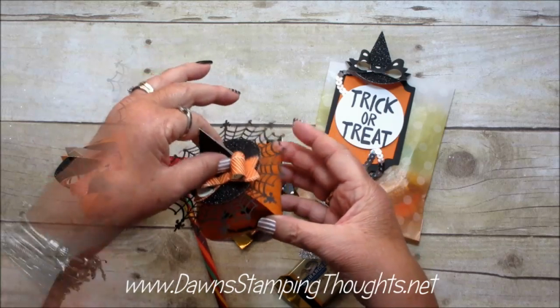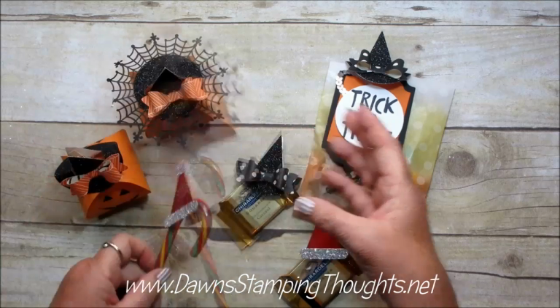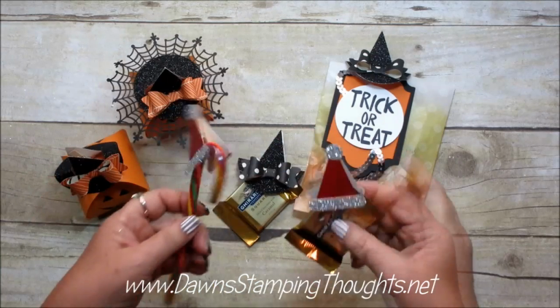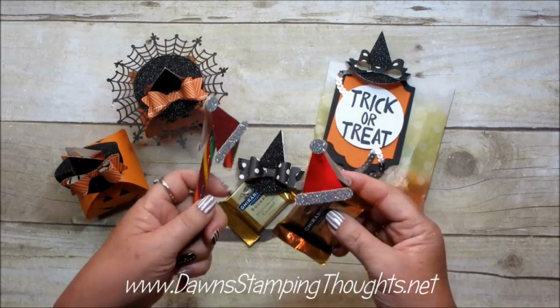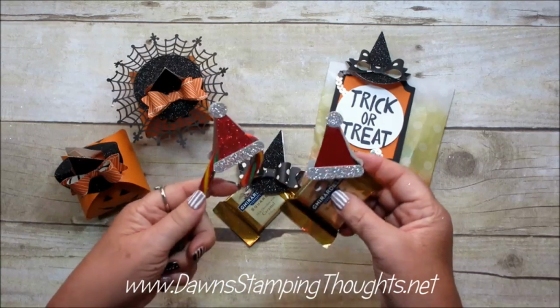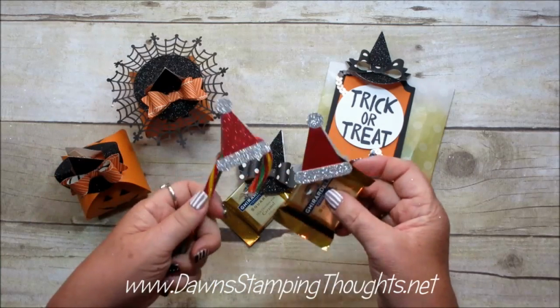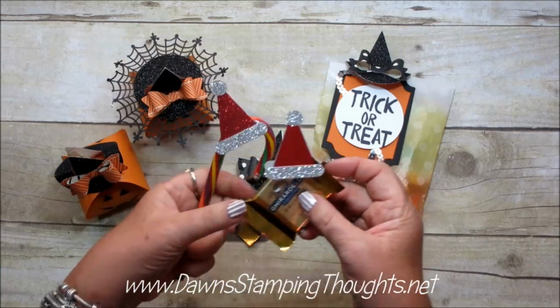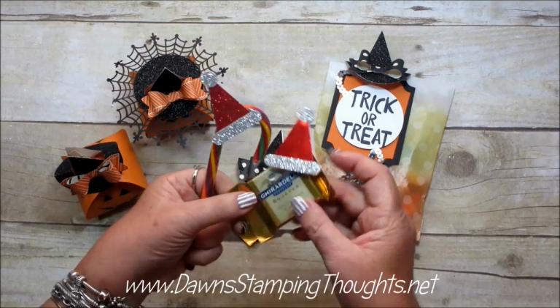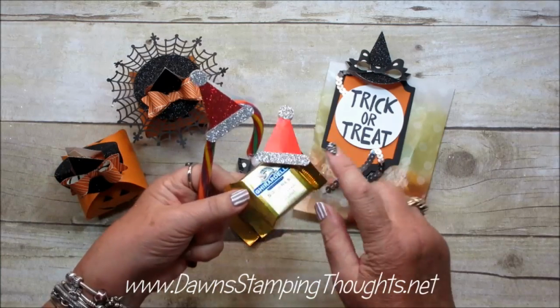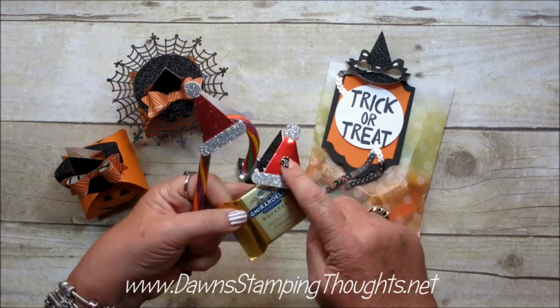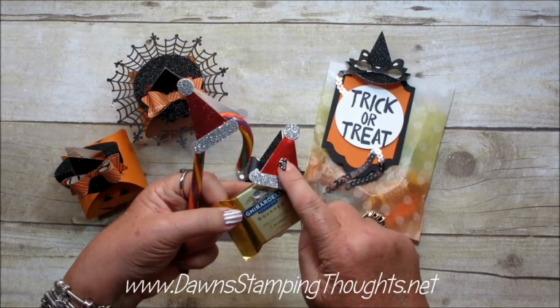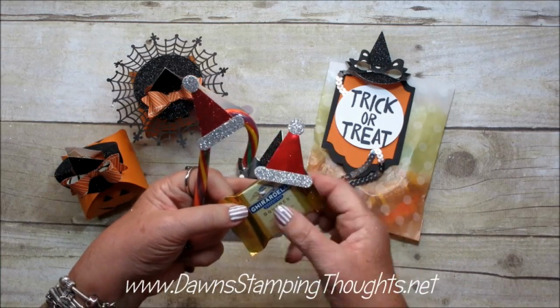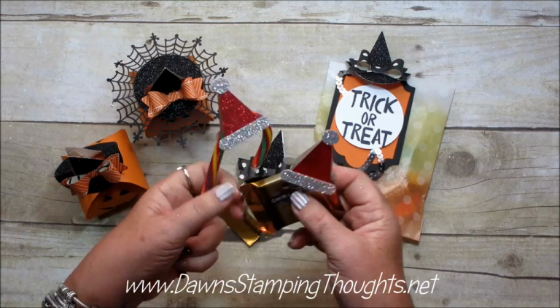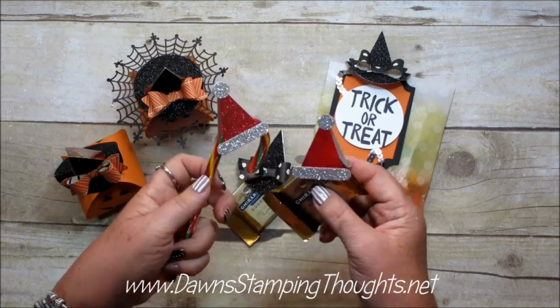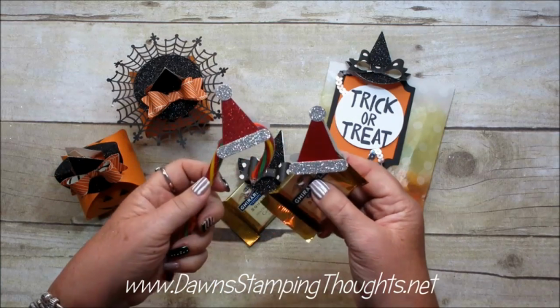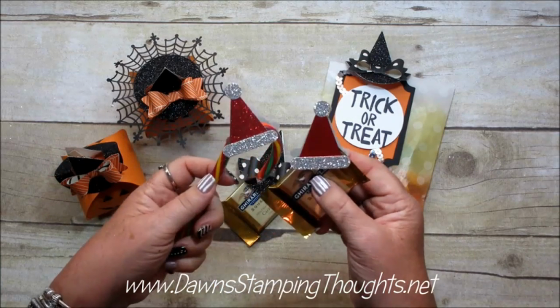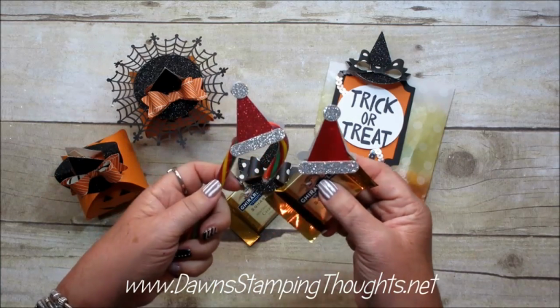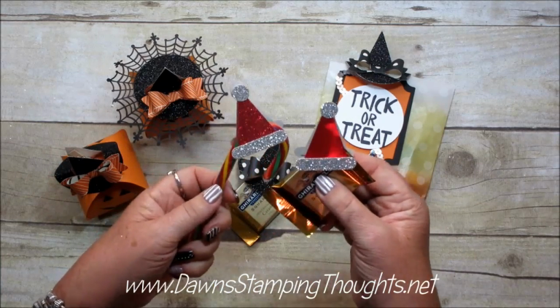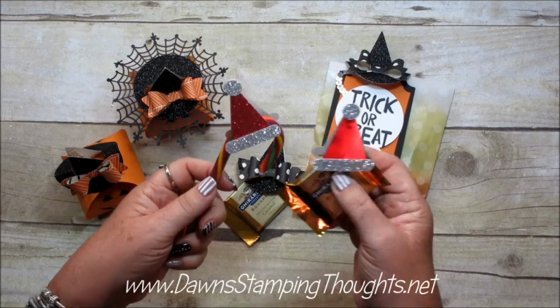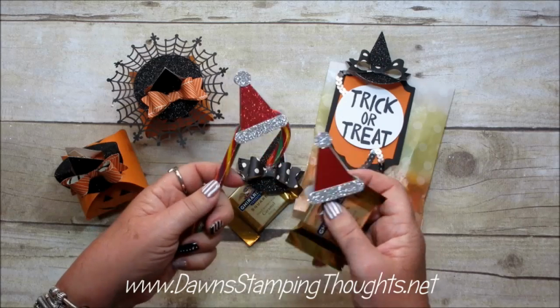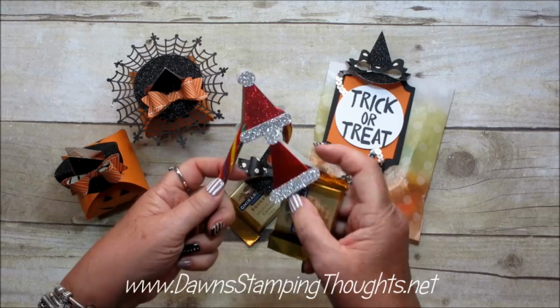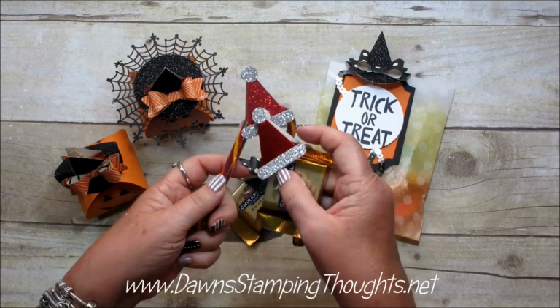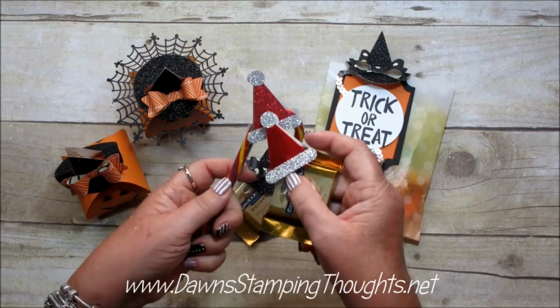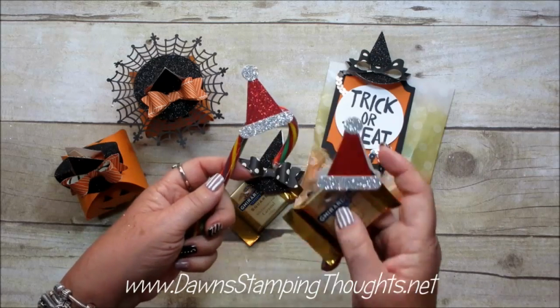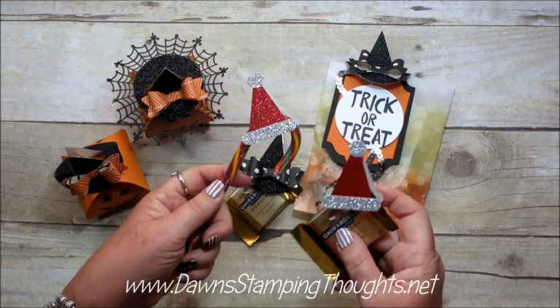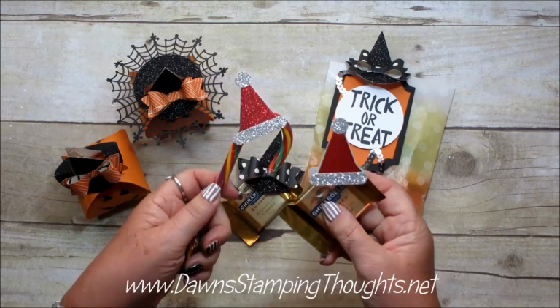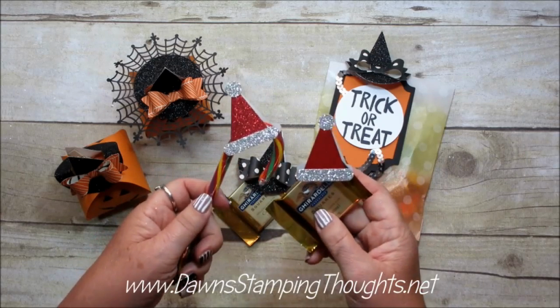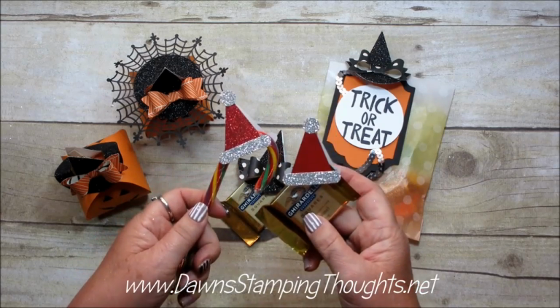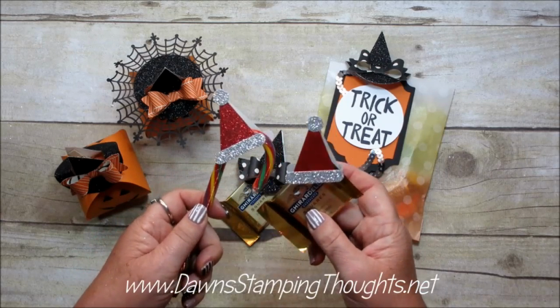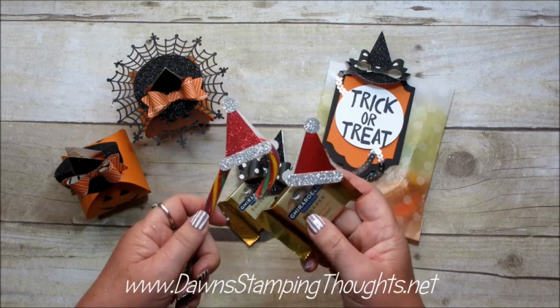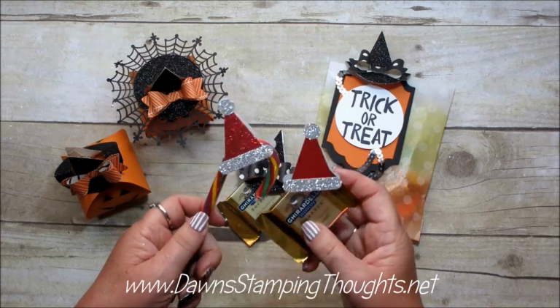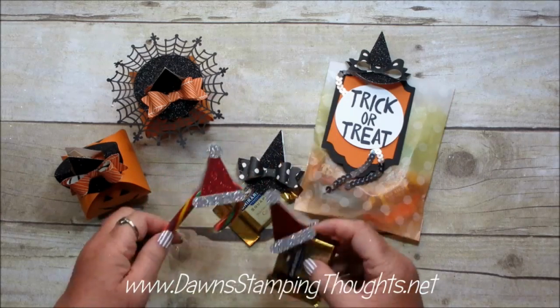I also made the Santa ones. This one's using the red foil paper which is in the holiday catalog right now, and then I used one with the red glimmer paper. Super cute.